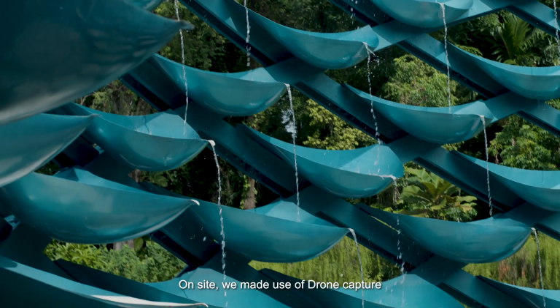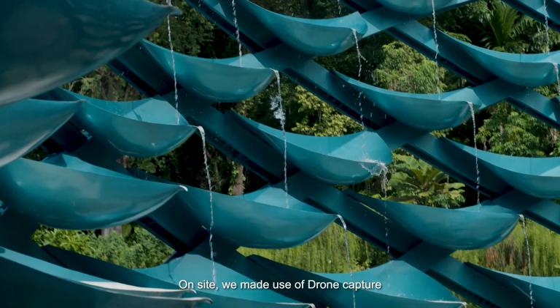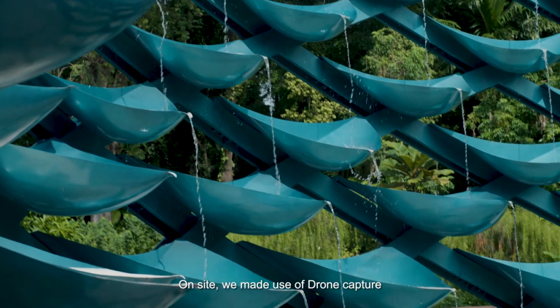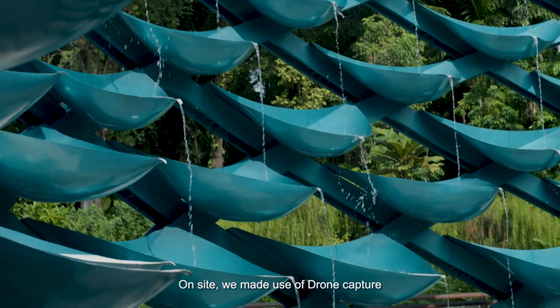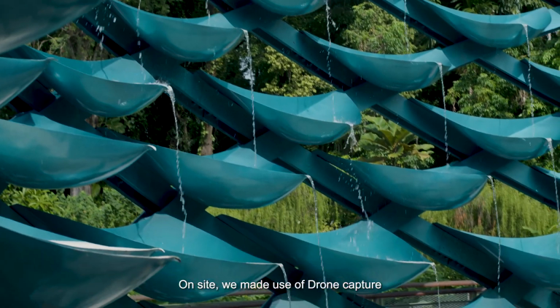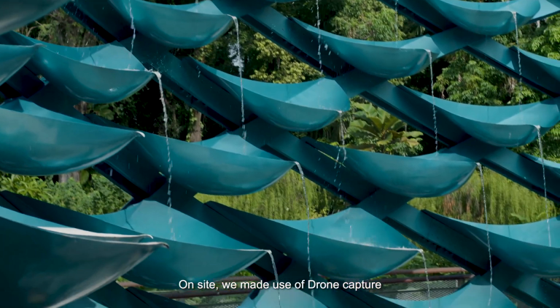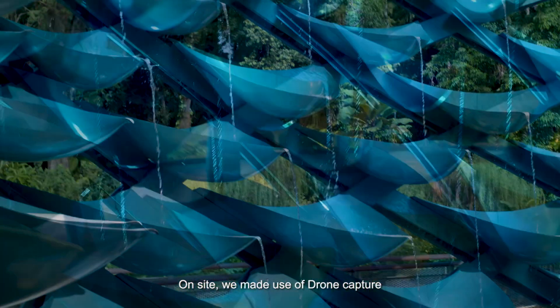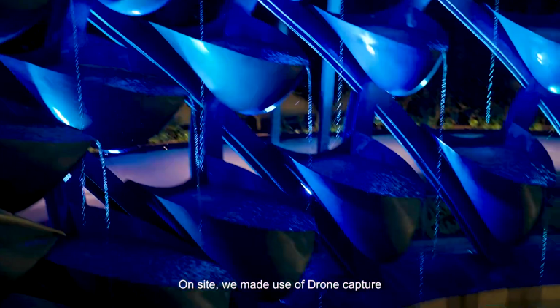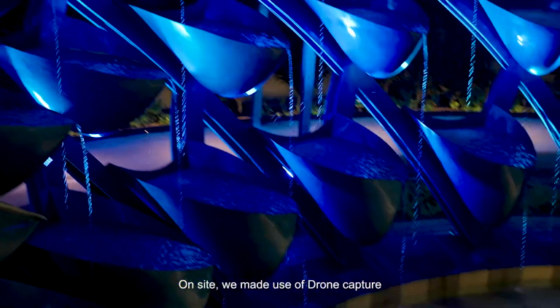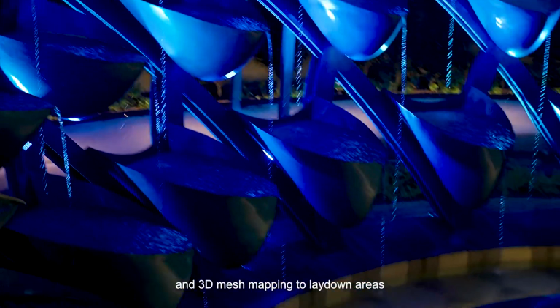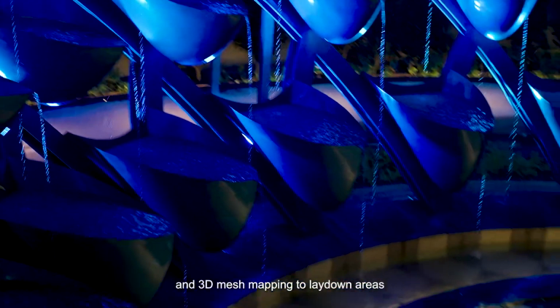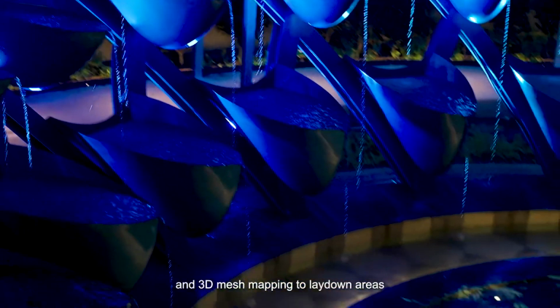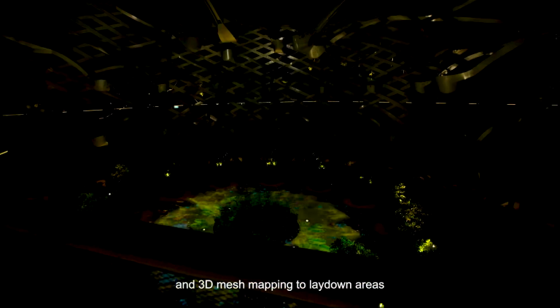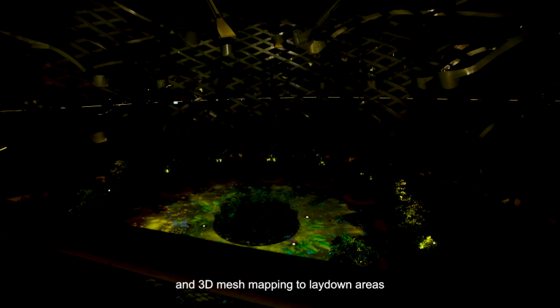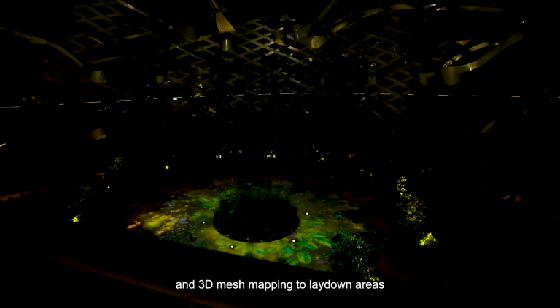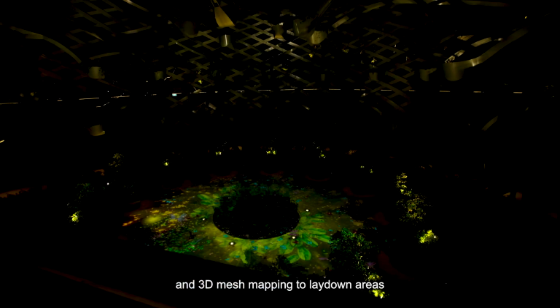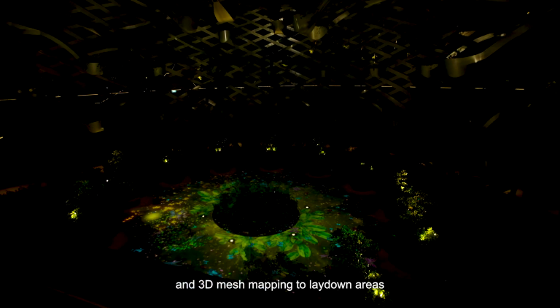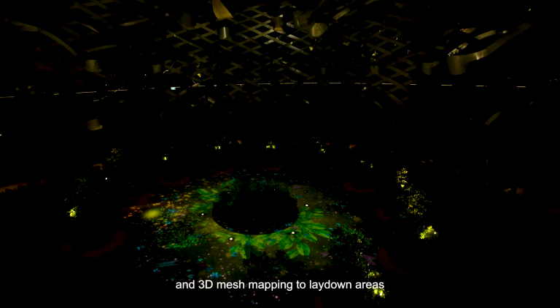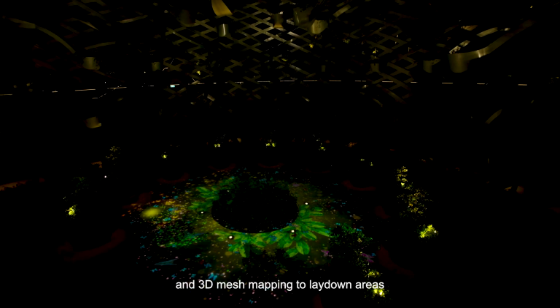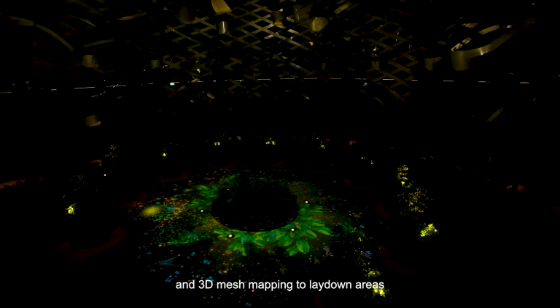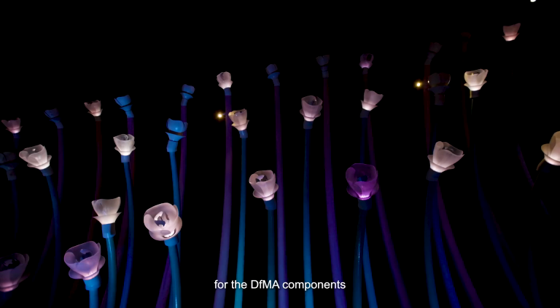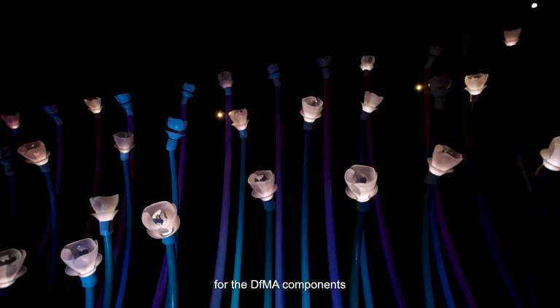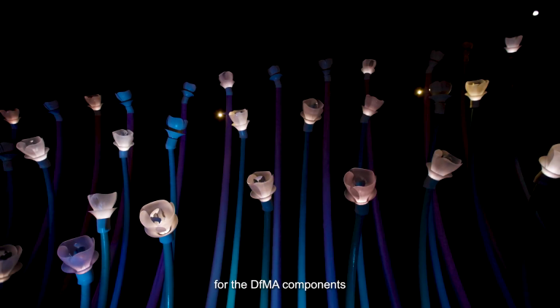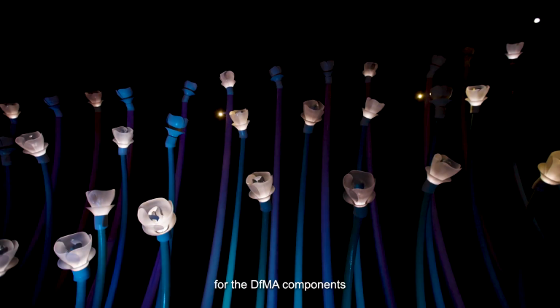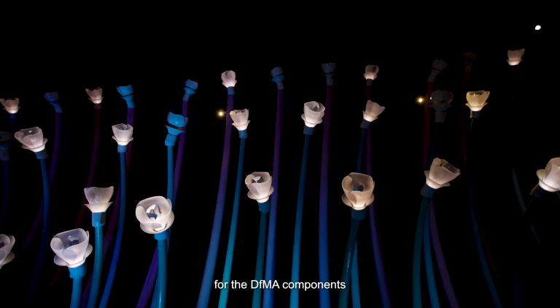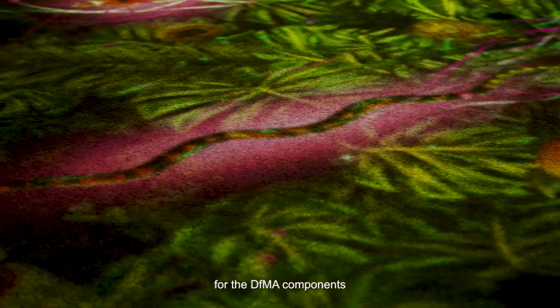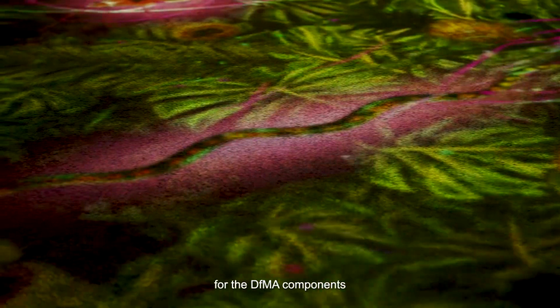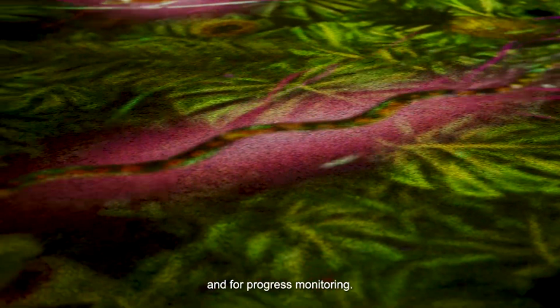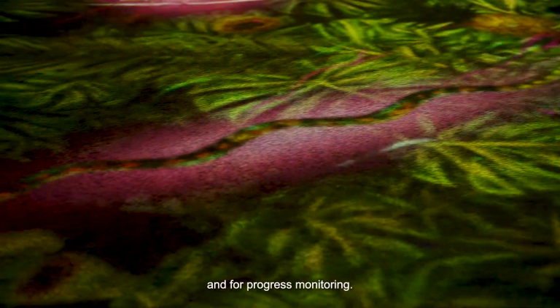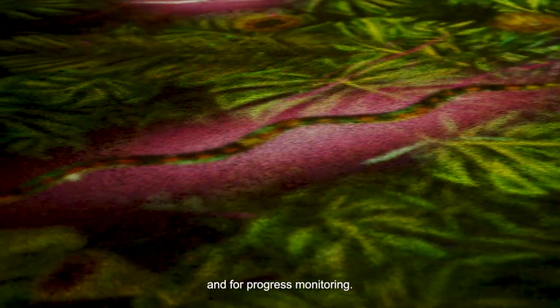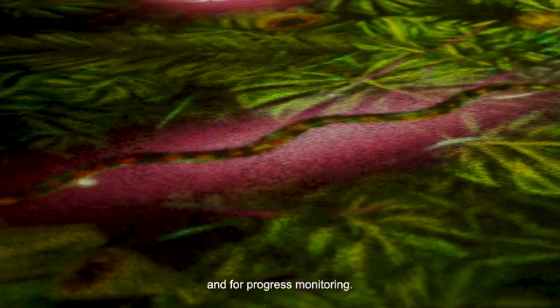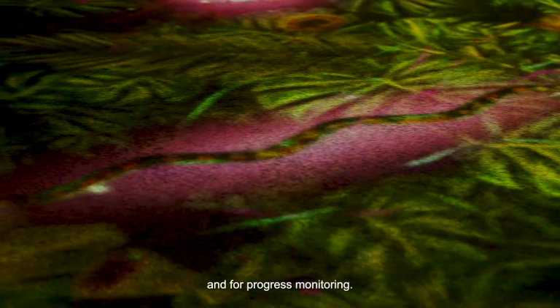On site, we made use of drone capture and 3D mesh mapping to lay down areas for the DFMA components and for progress monitoring.